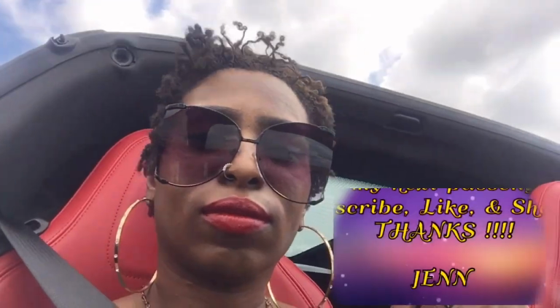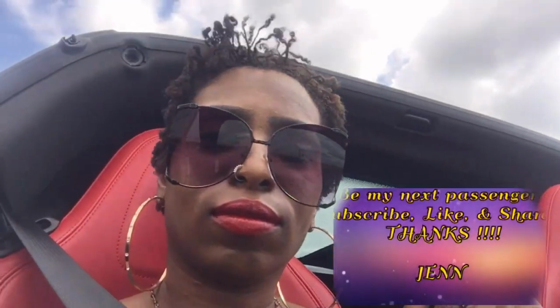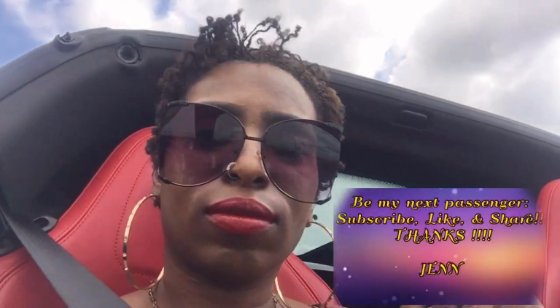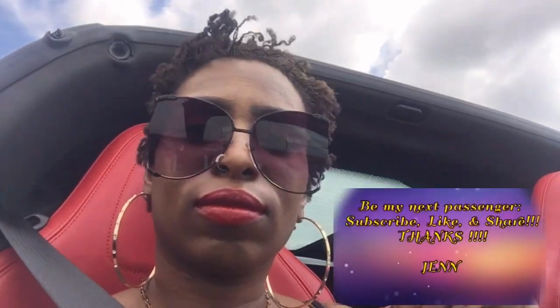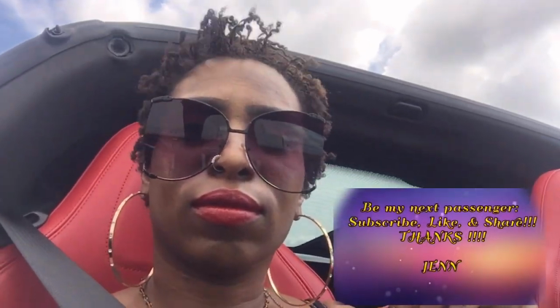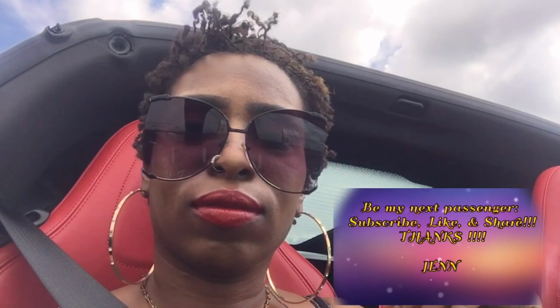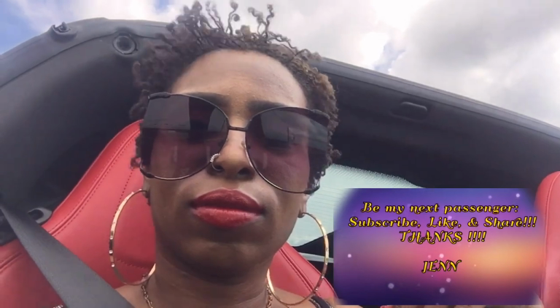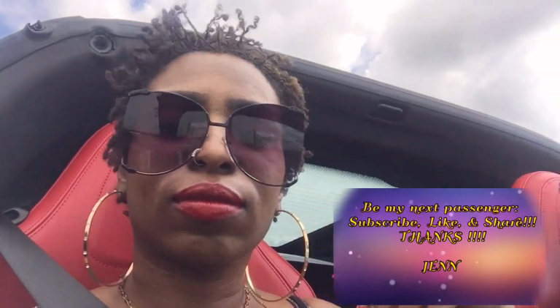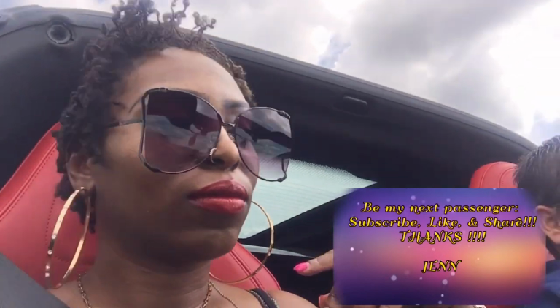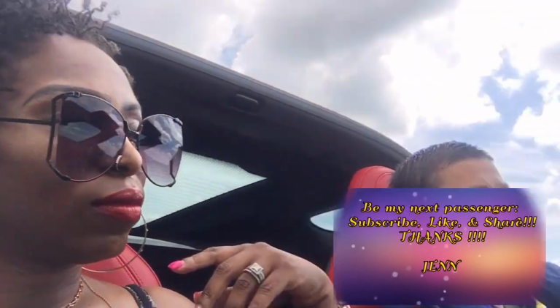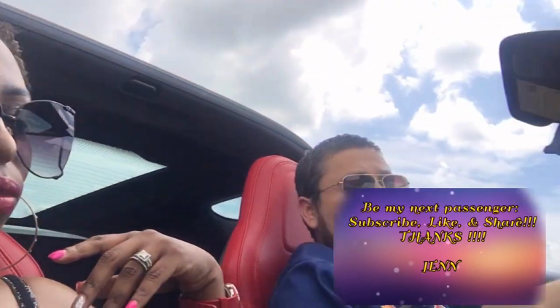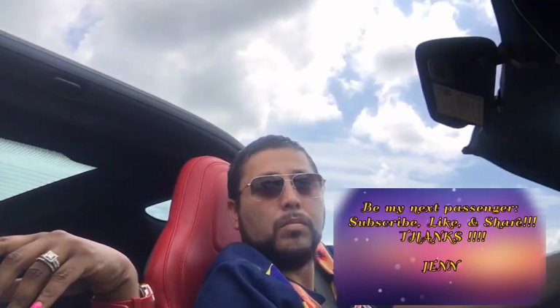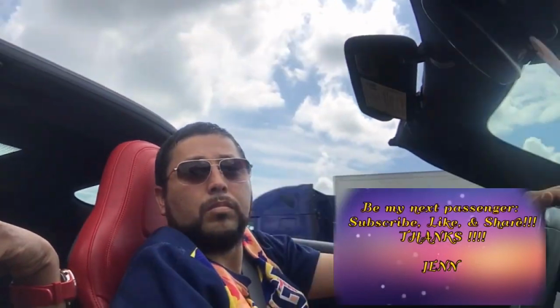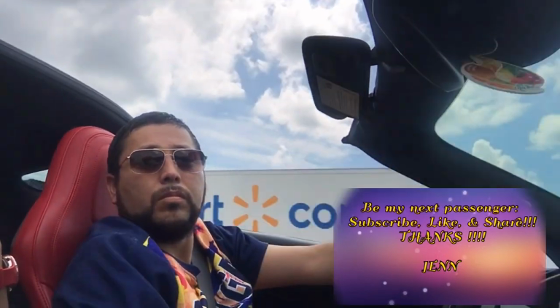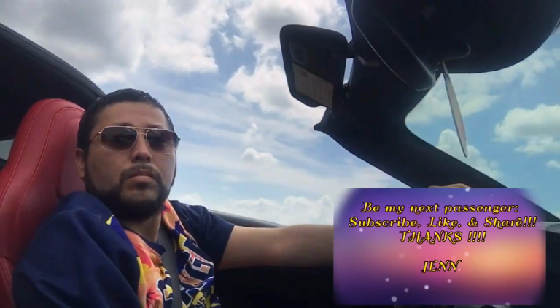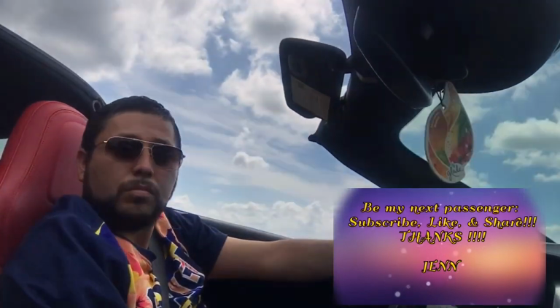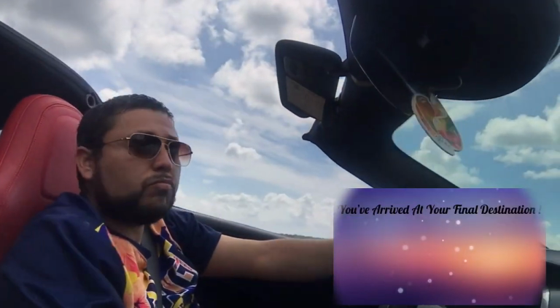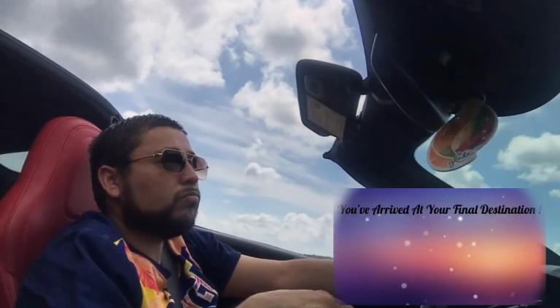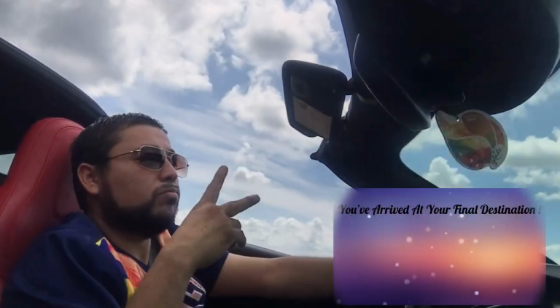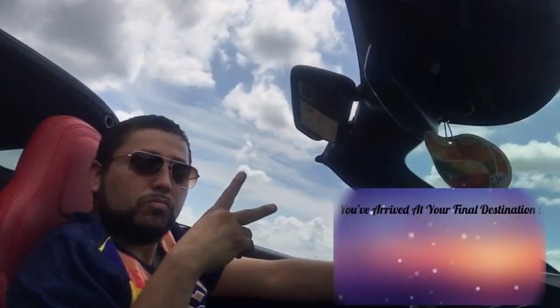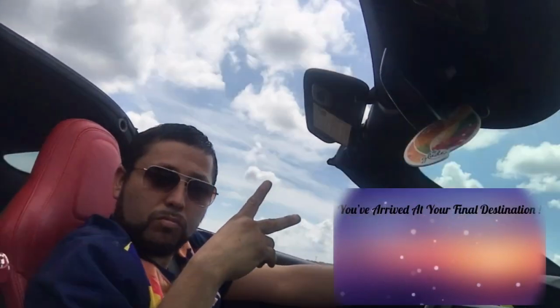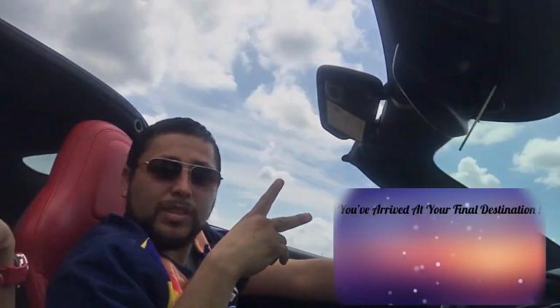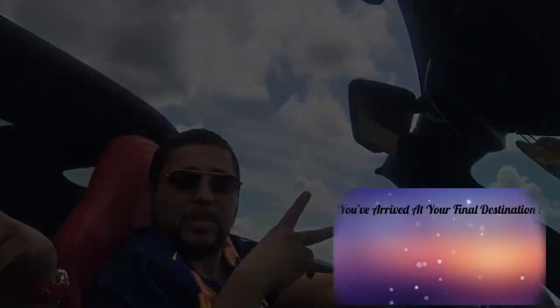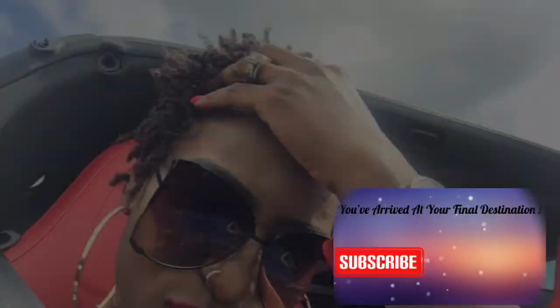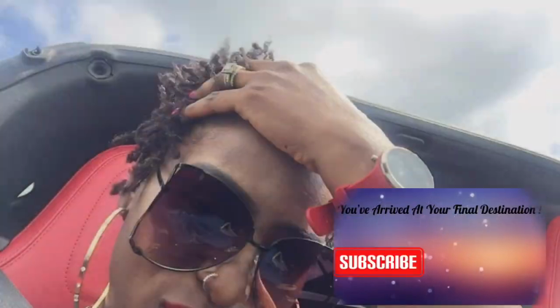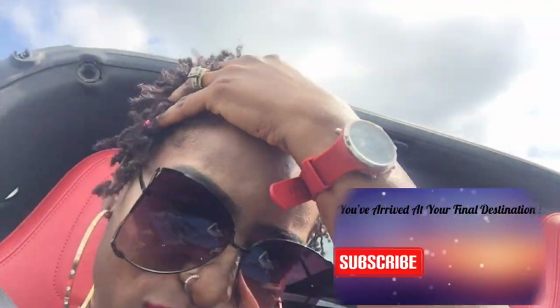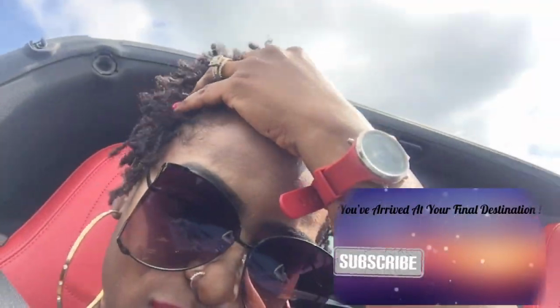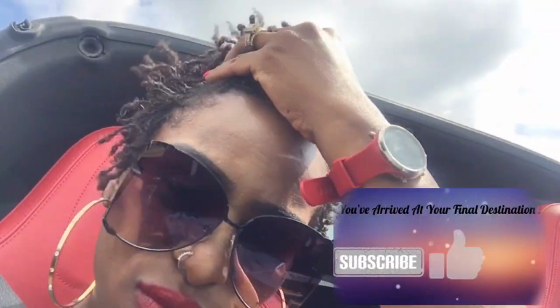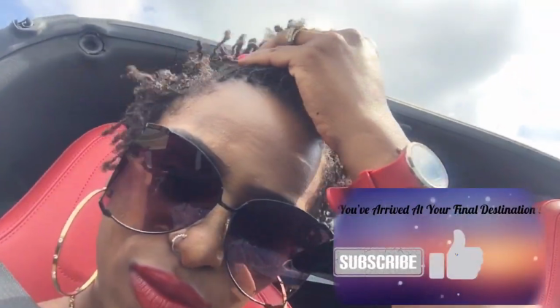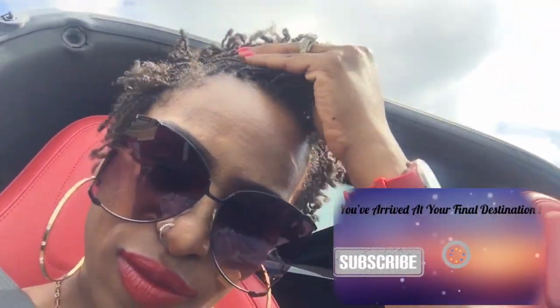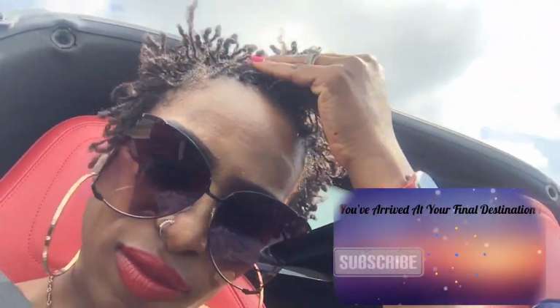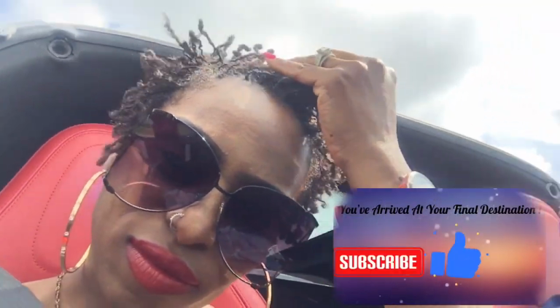And then you wake up, spritz, and go — boom.